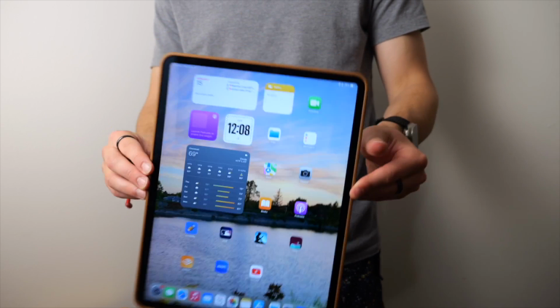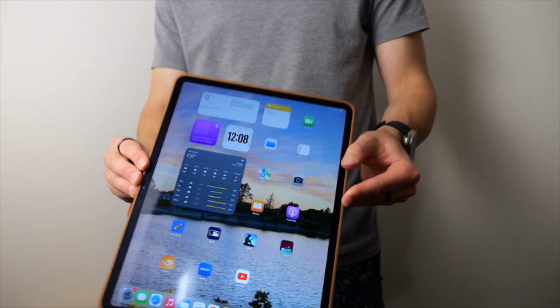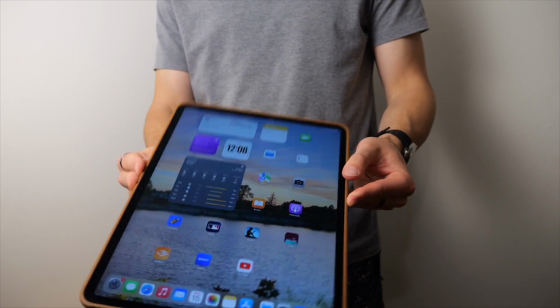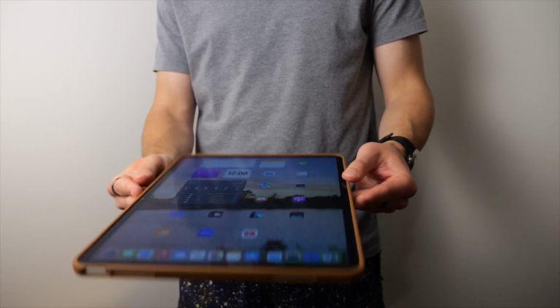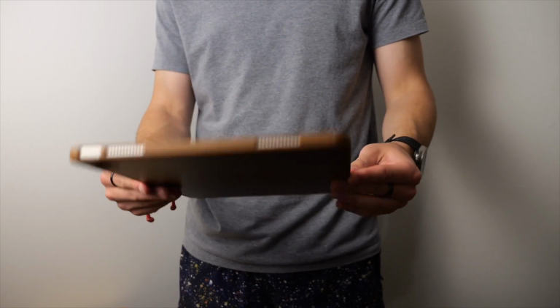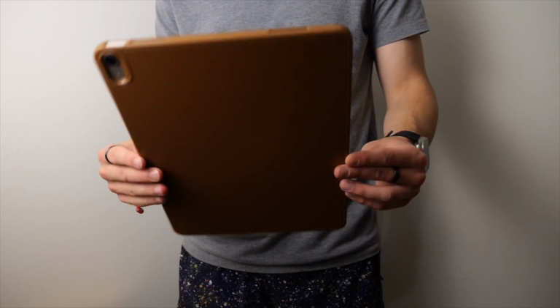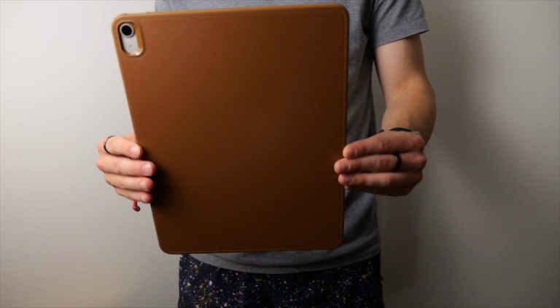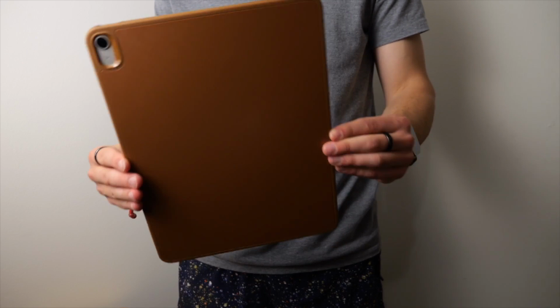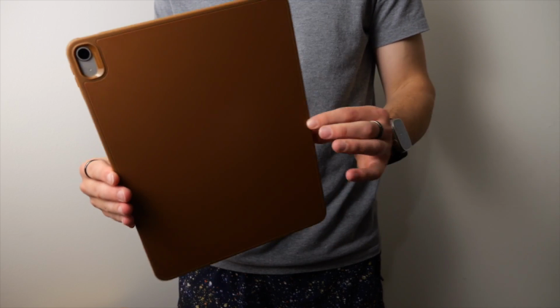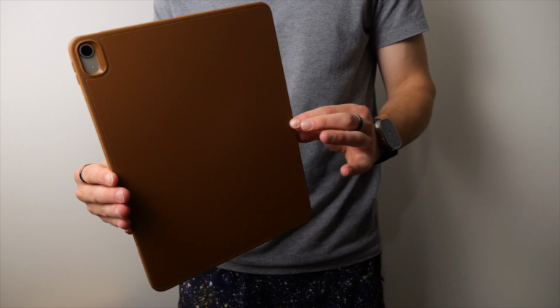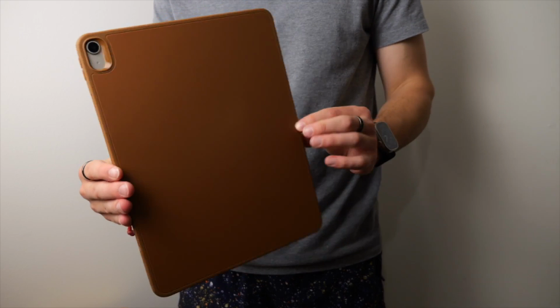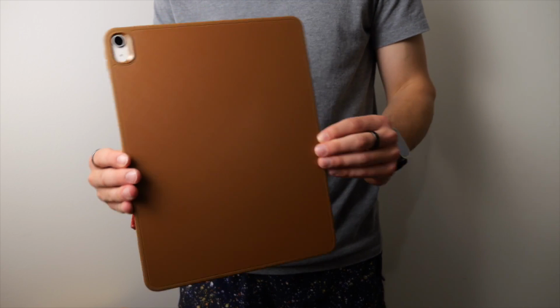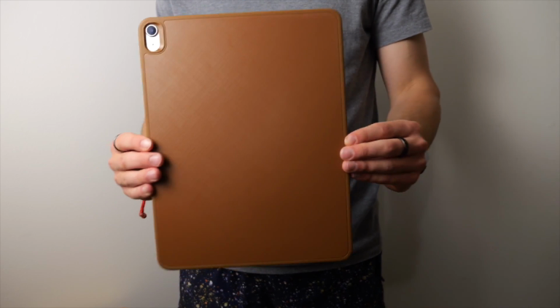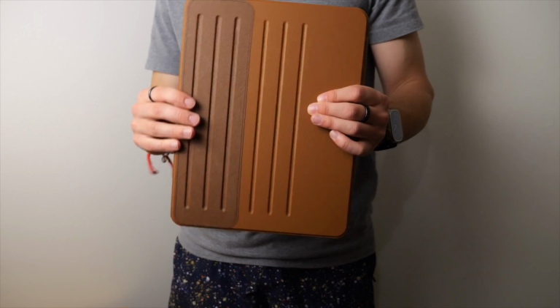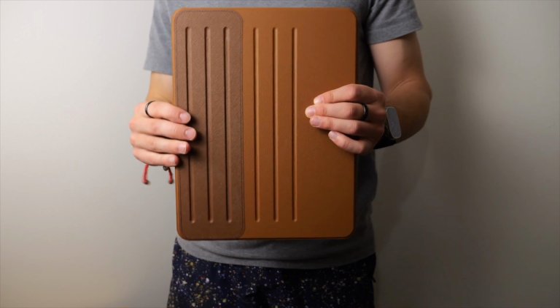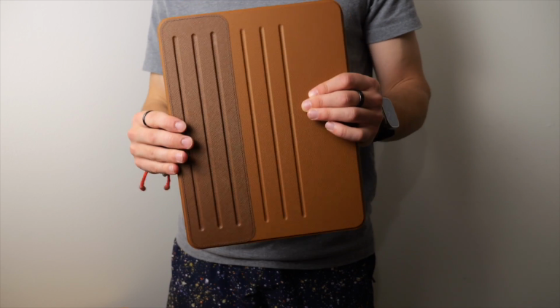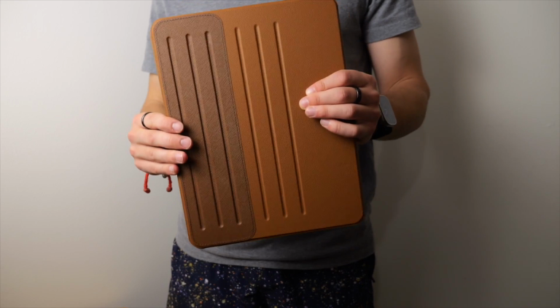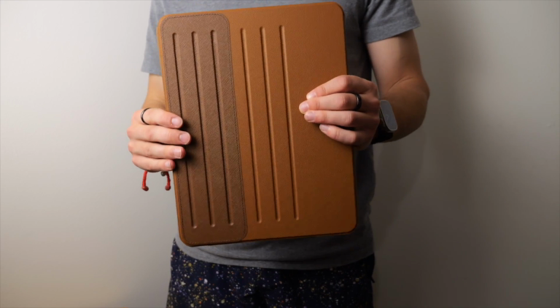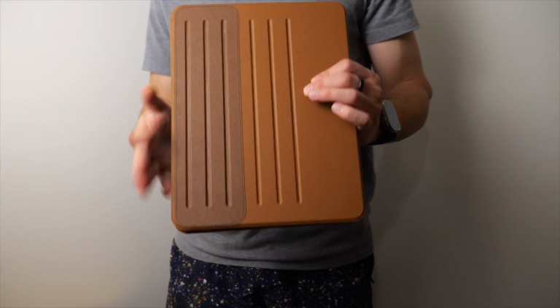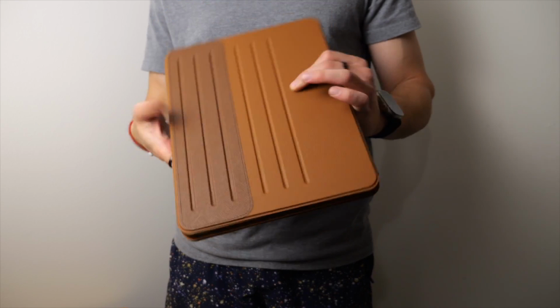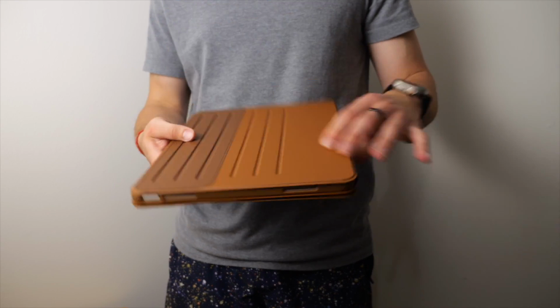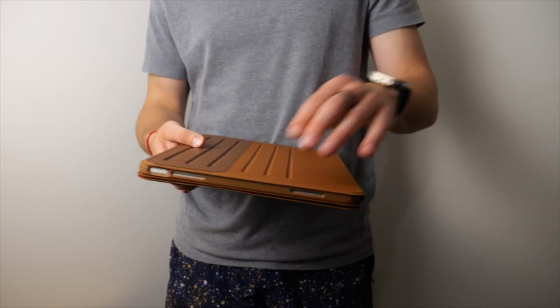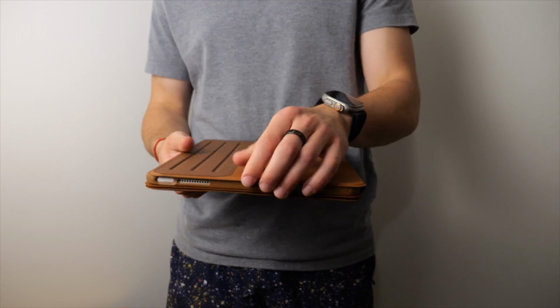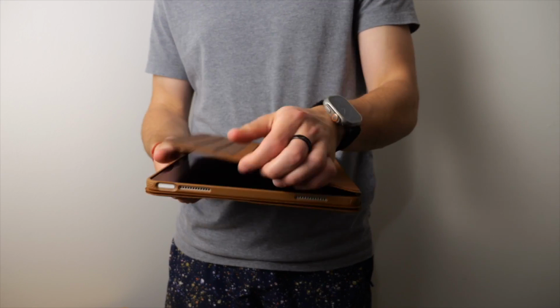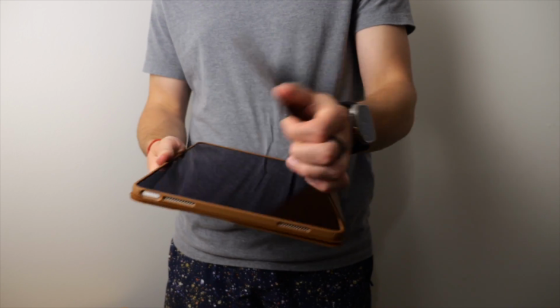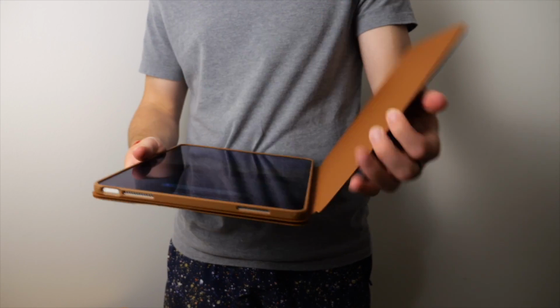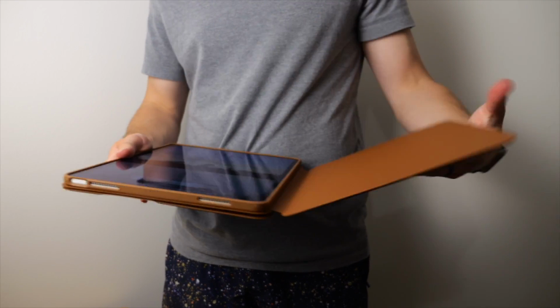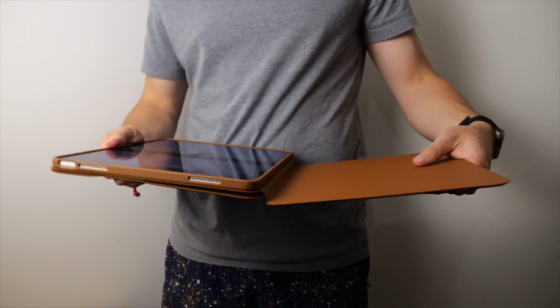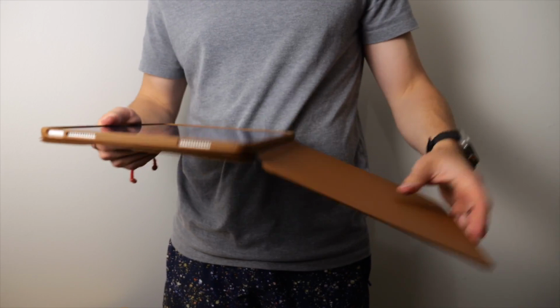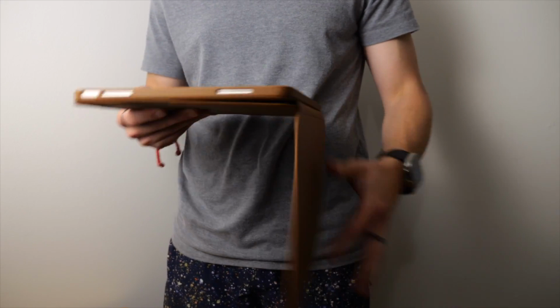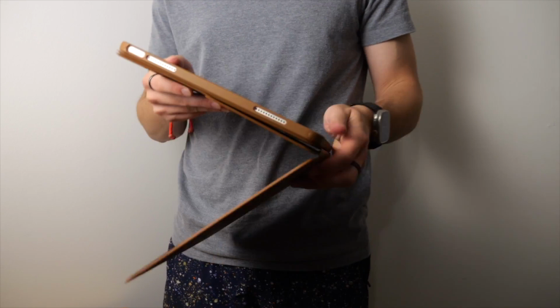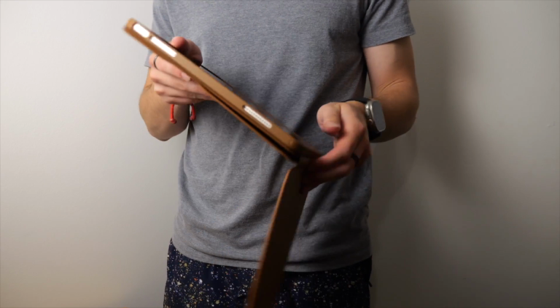Those are the tips and tricks for using your new iPad. Let me know your thoughts, thank you very much for watching, and make sure to check out ESR cases and accessories down below.